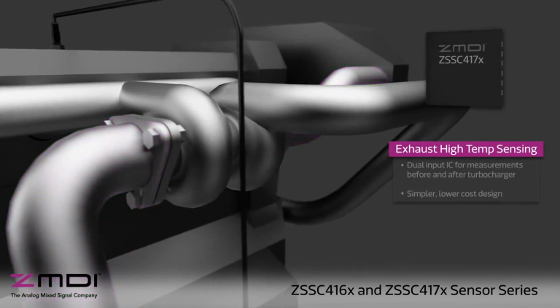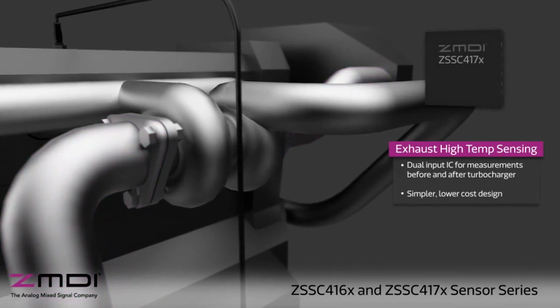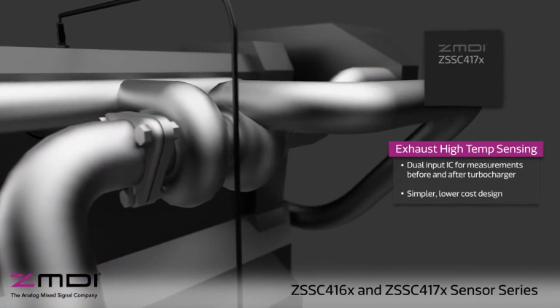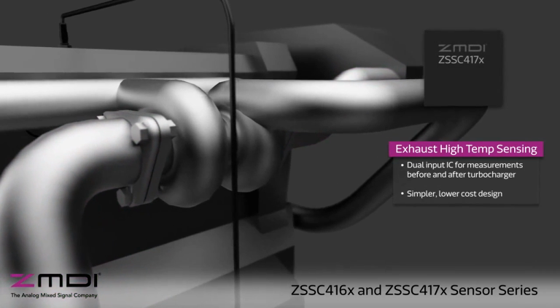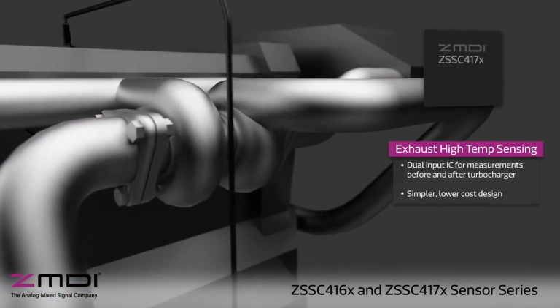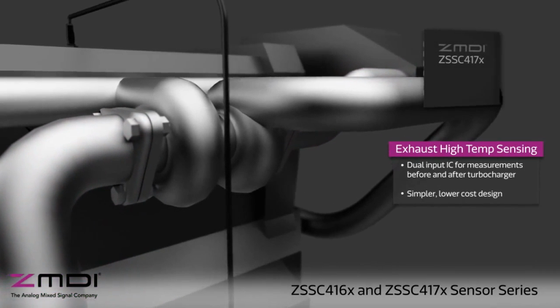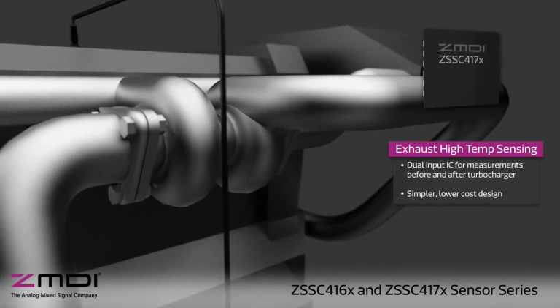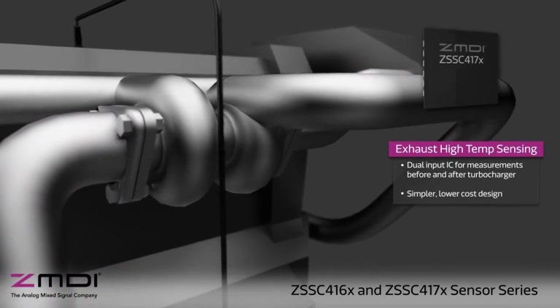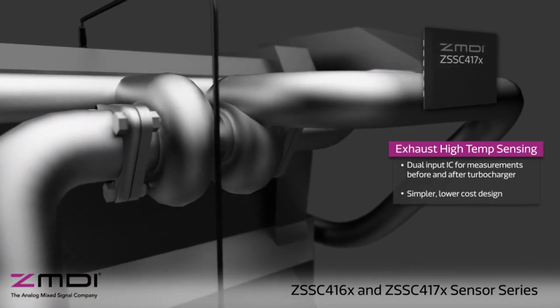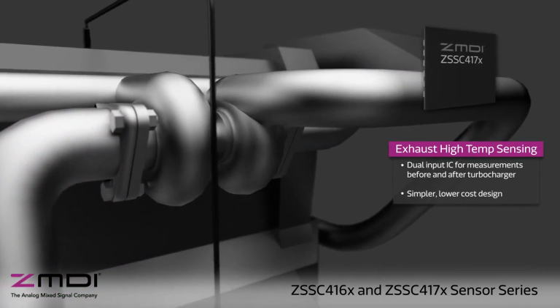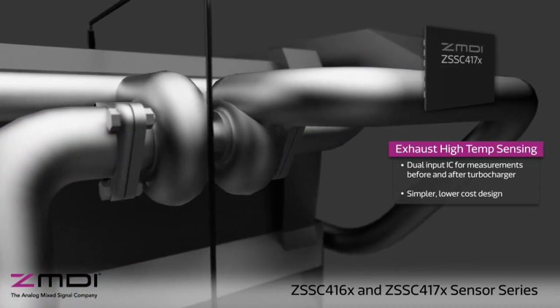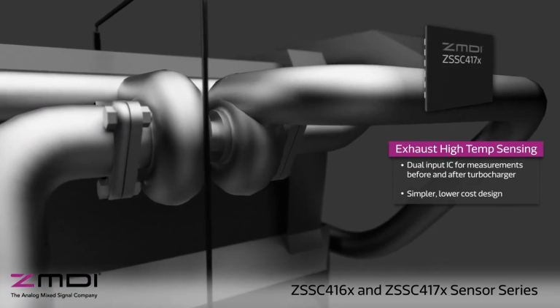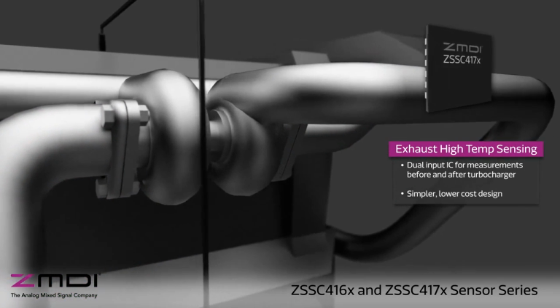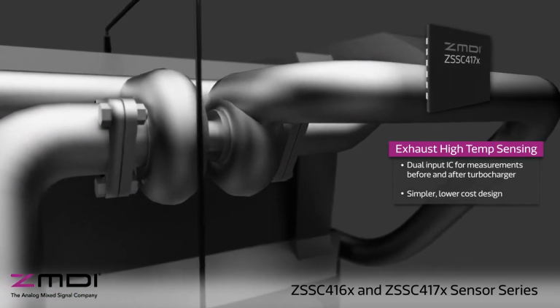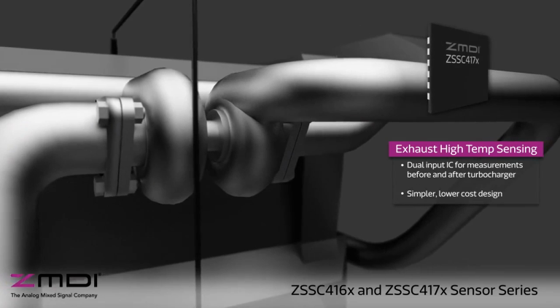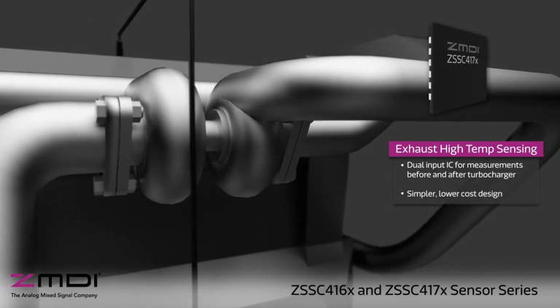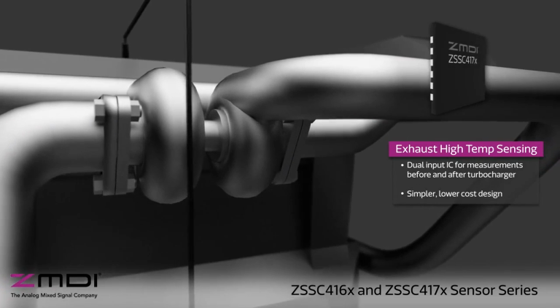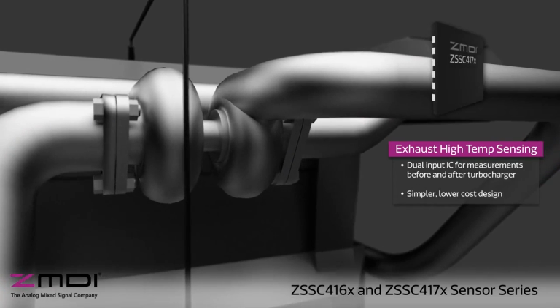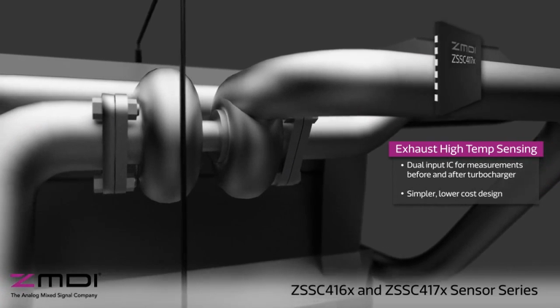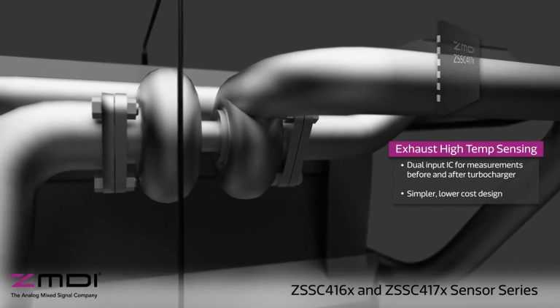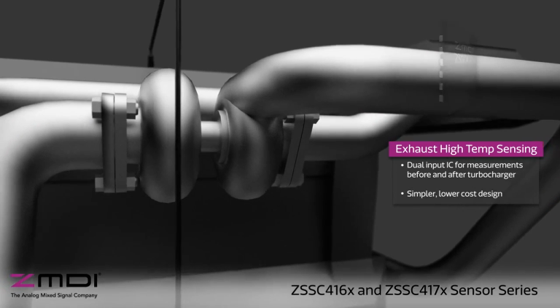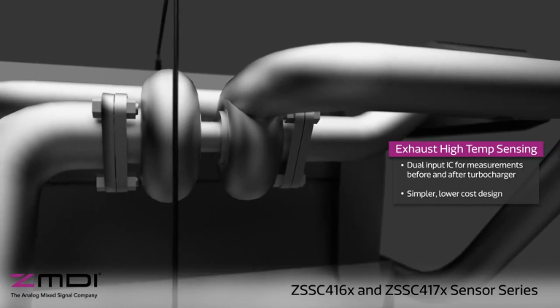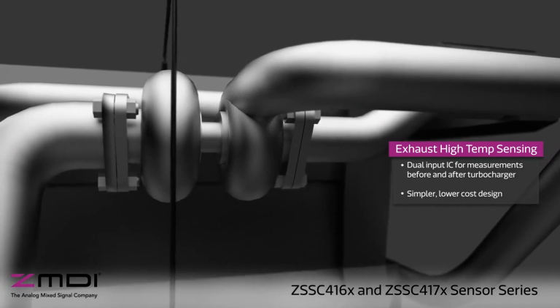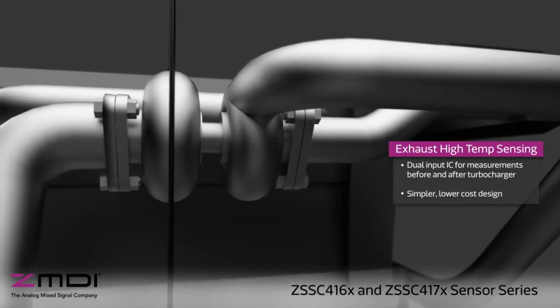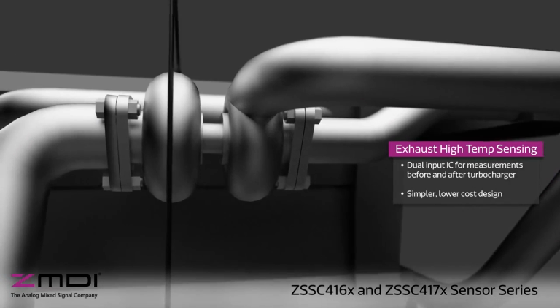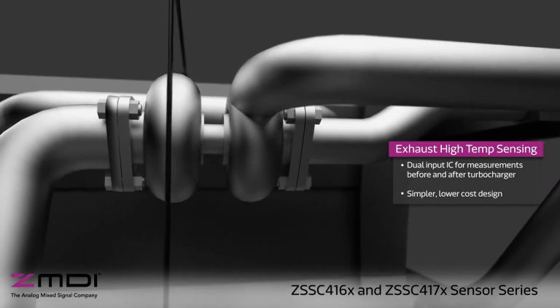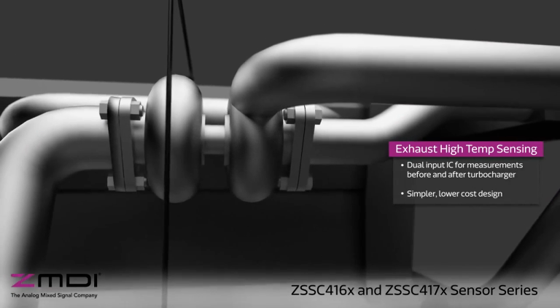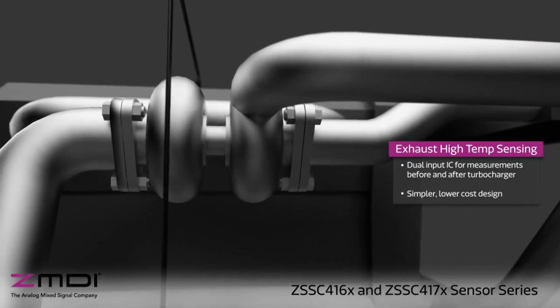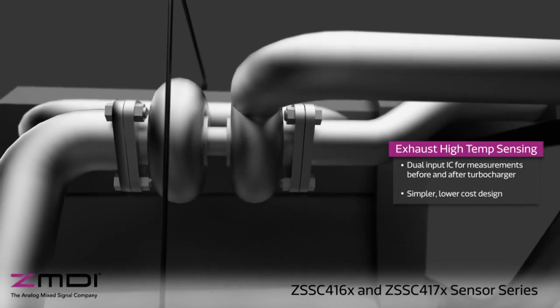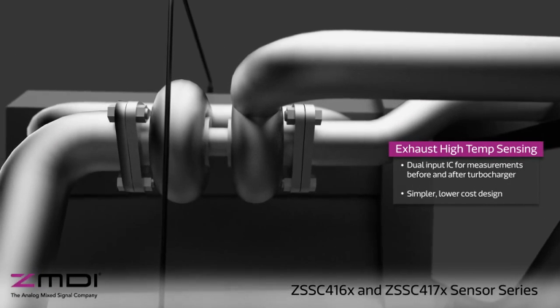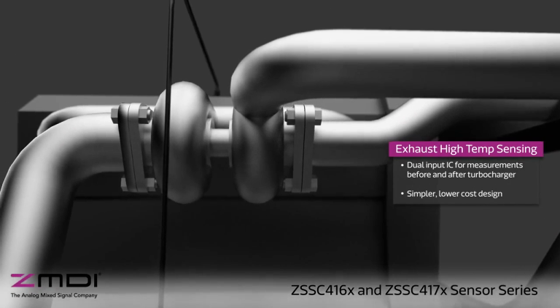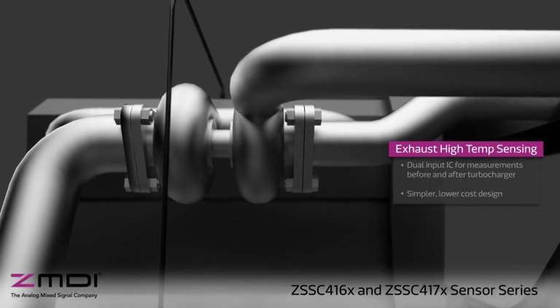High temperature sensing across the turbocharger benefits from a simpler design and lower cost, with both thermocouples connecting to the same IC.